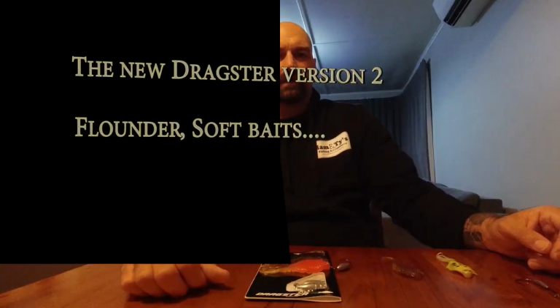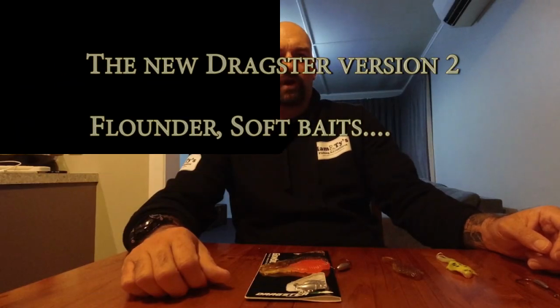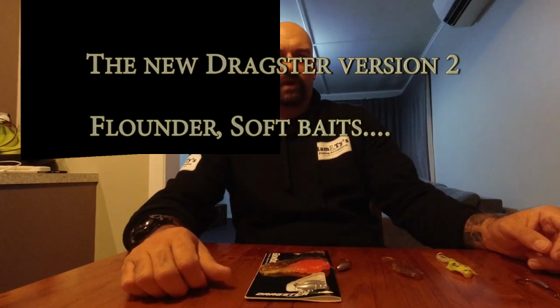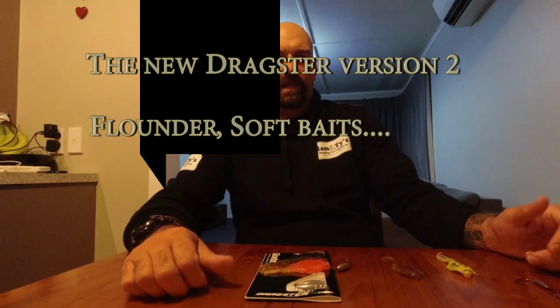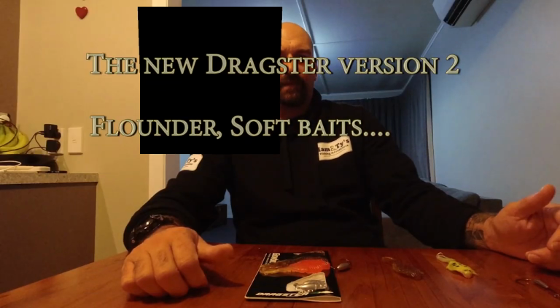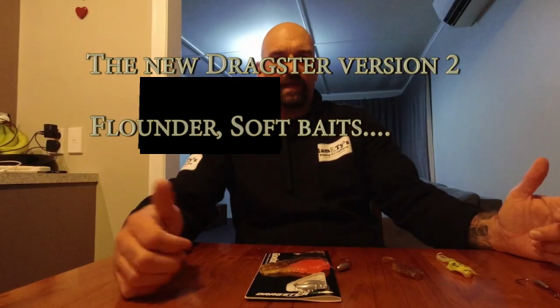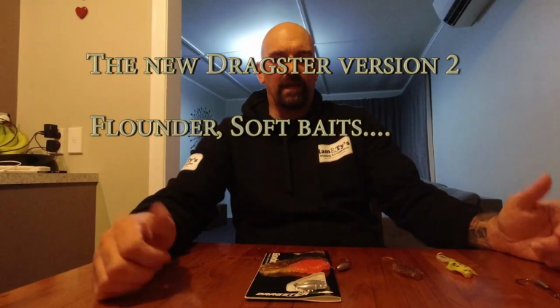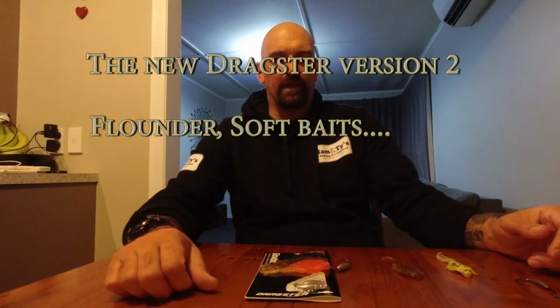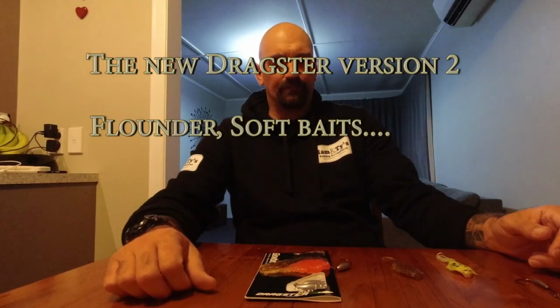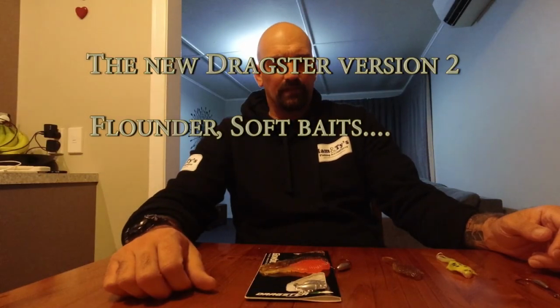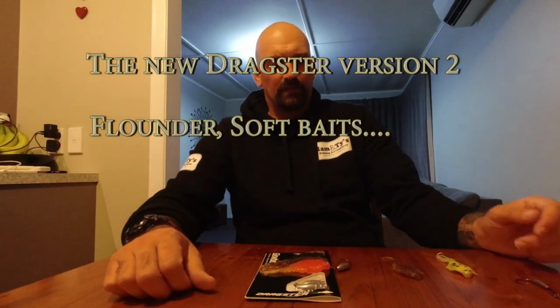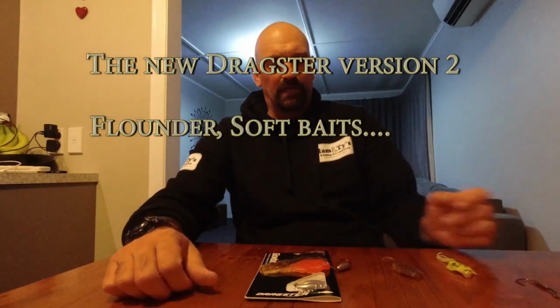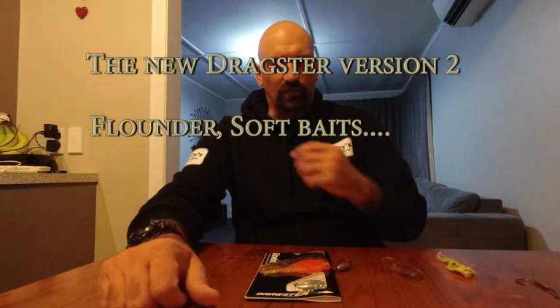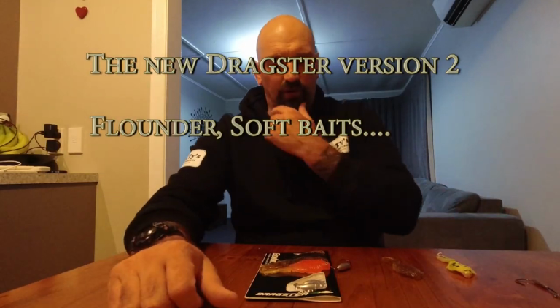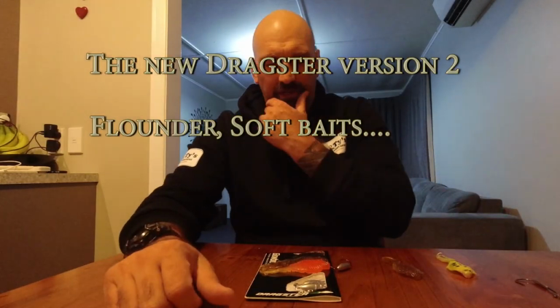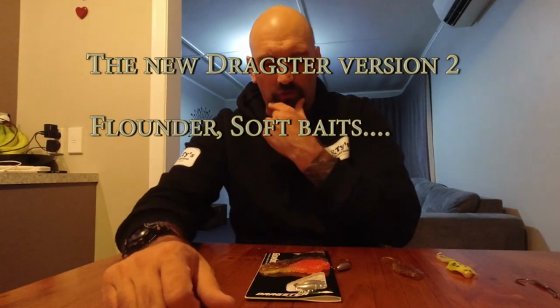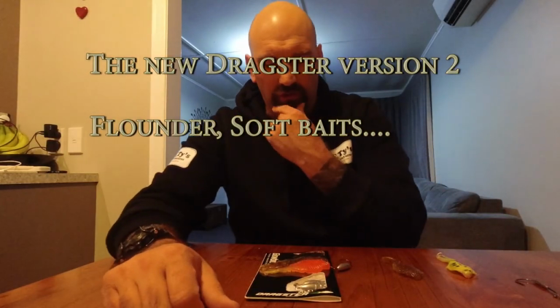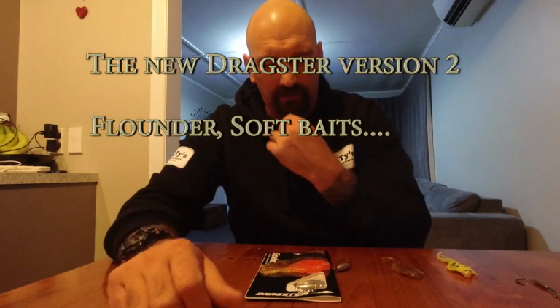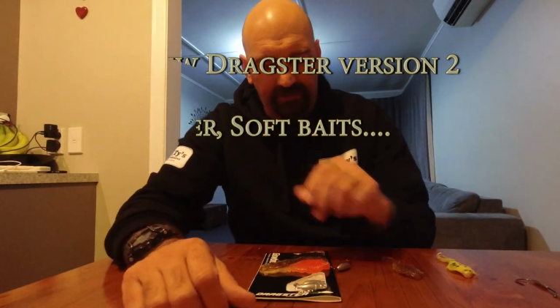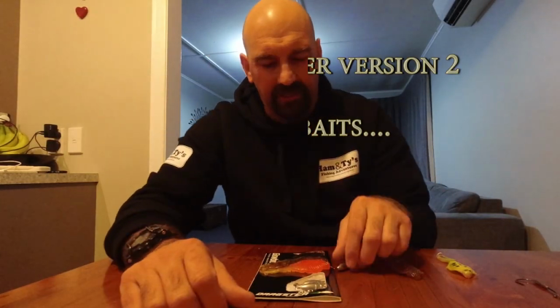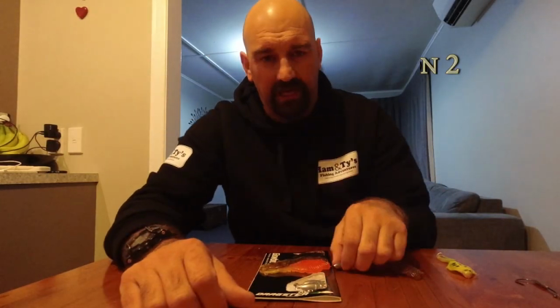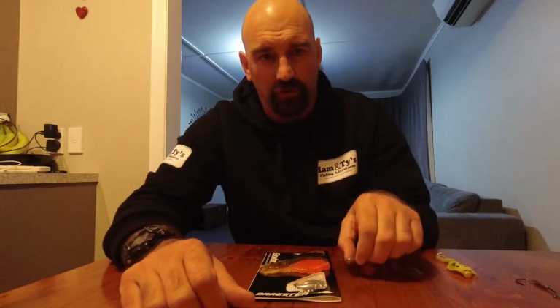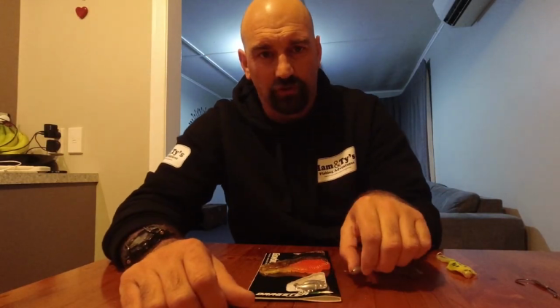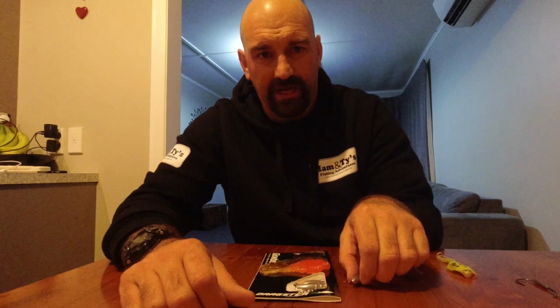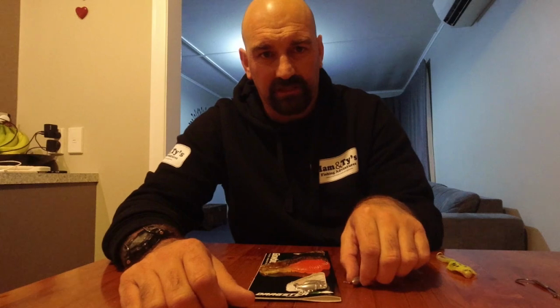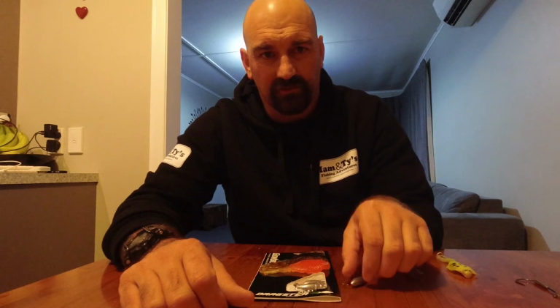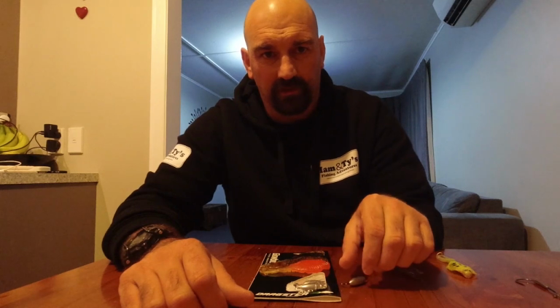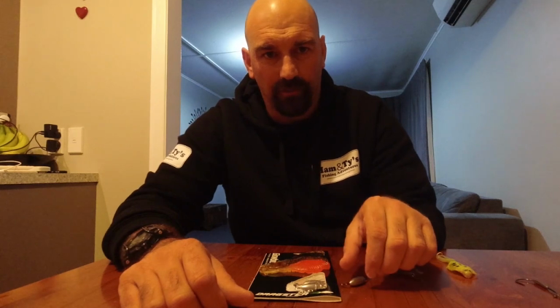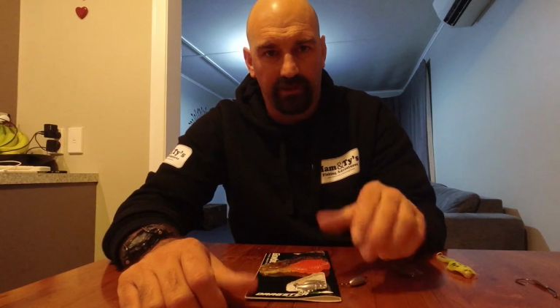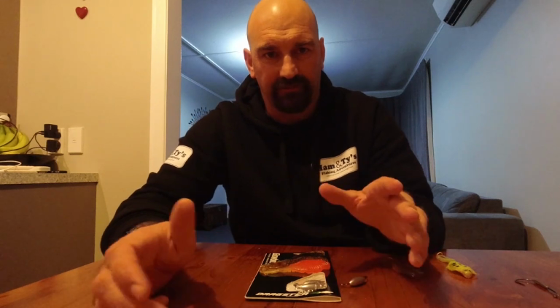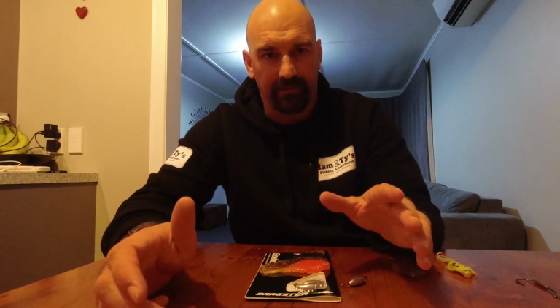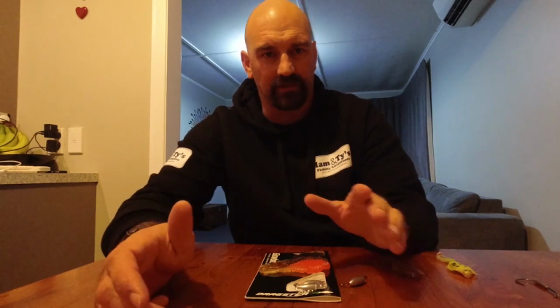Hi guys, Ham here, how you going? Tonight I'm going to talk to you about the new dragsters from Globe White that have come out.